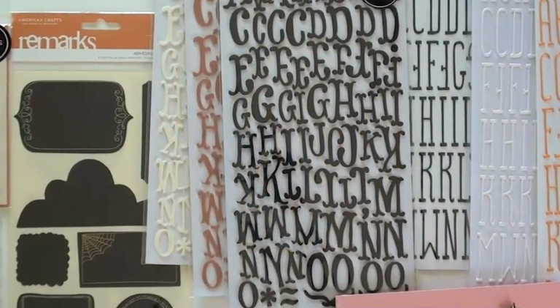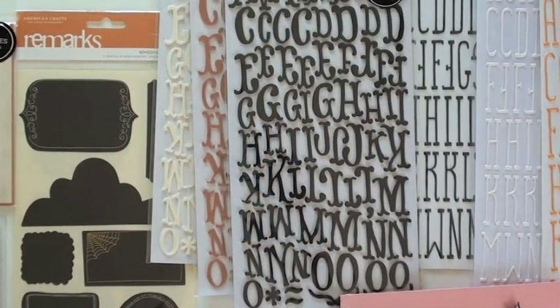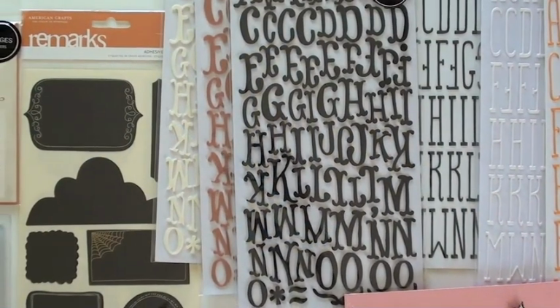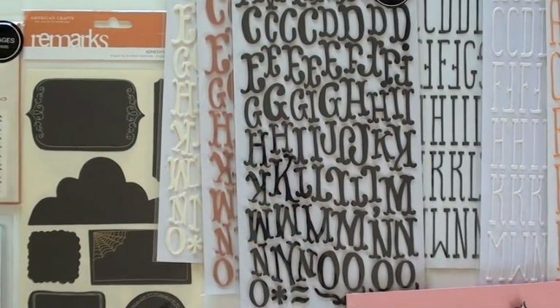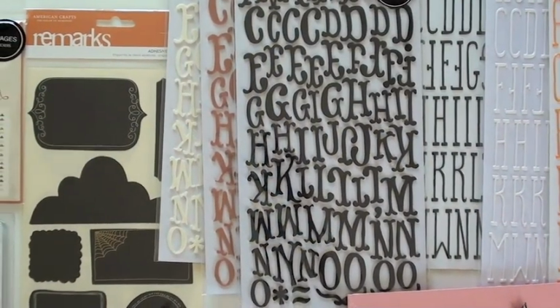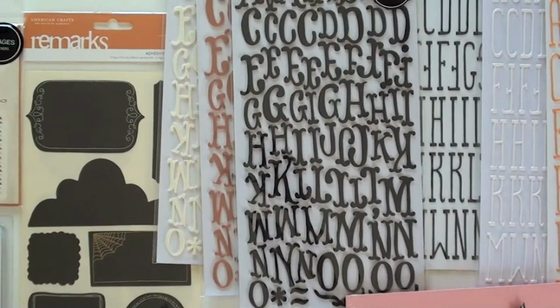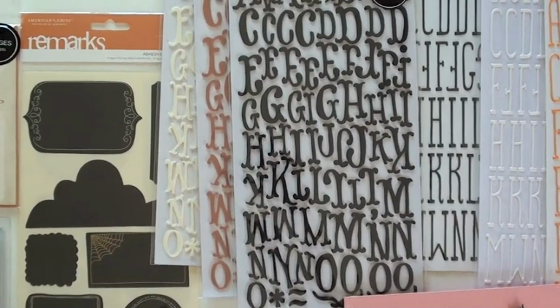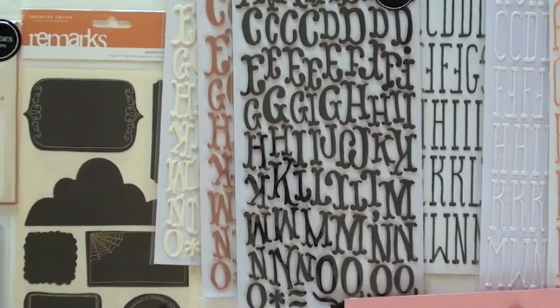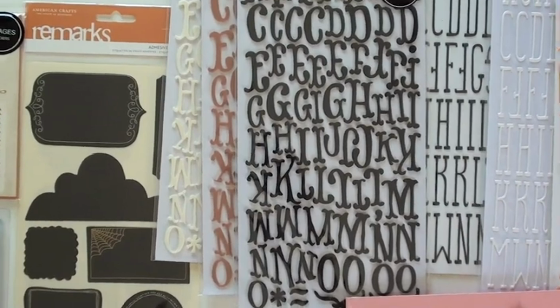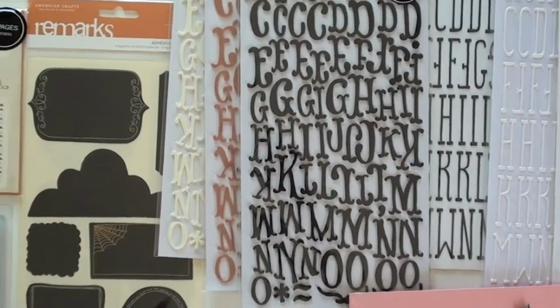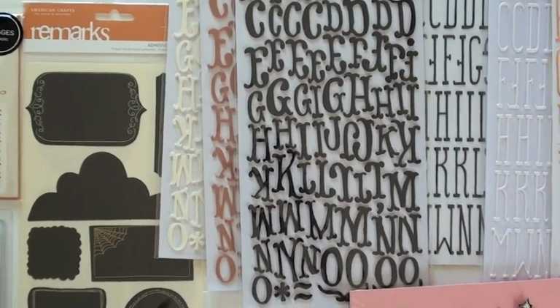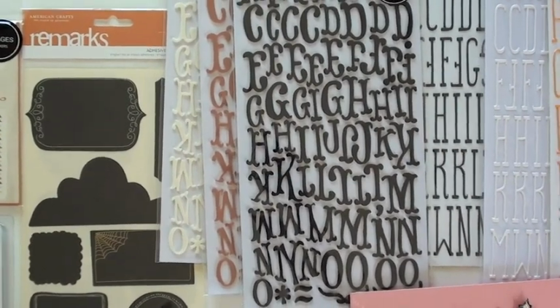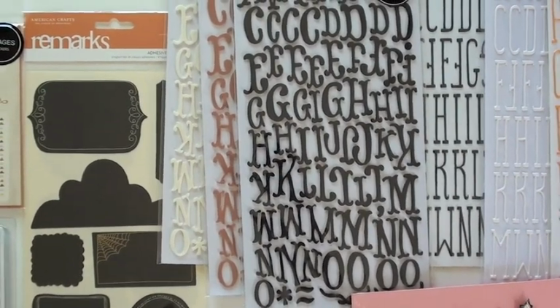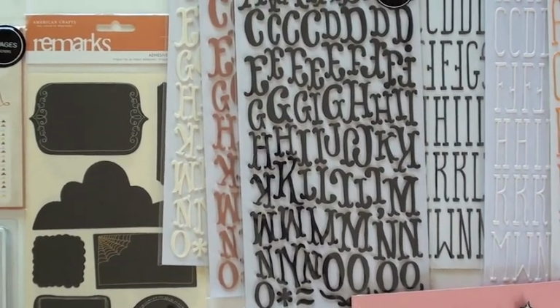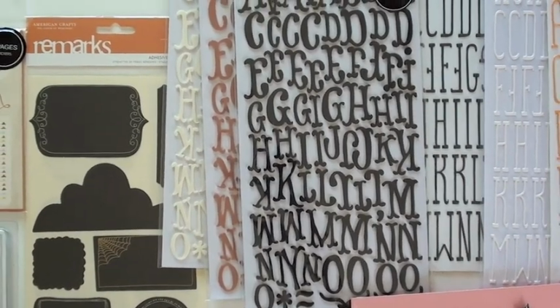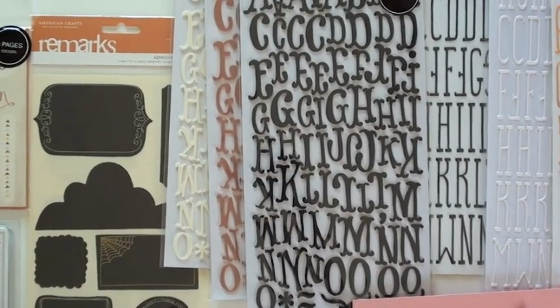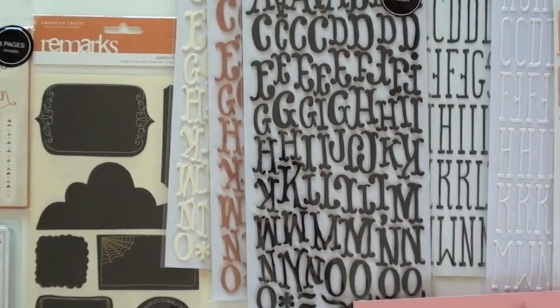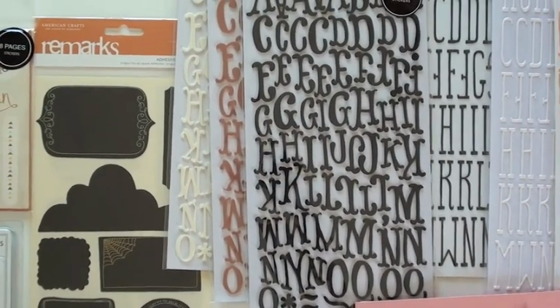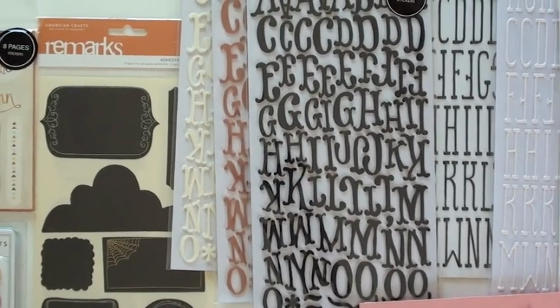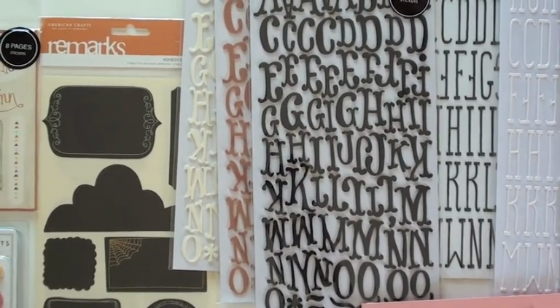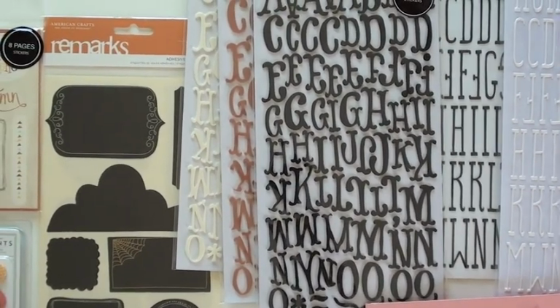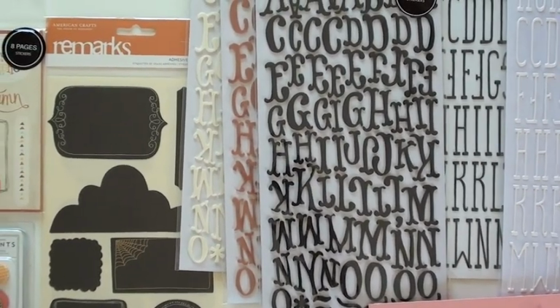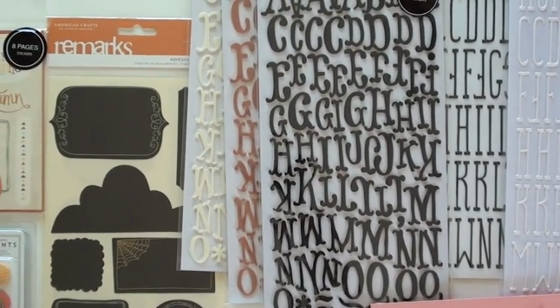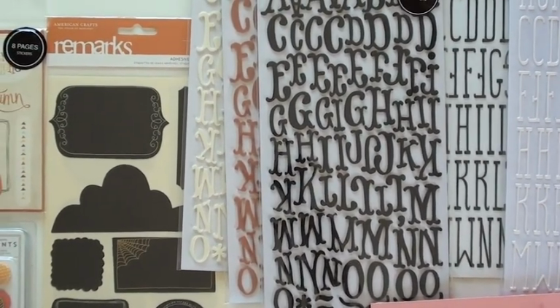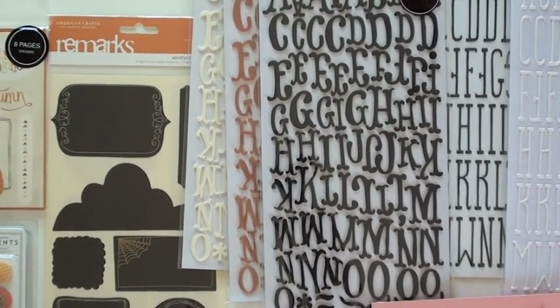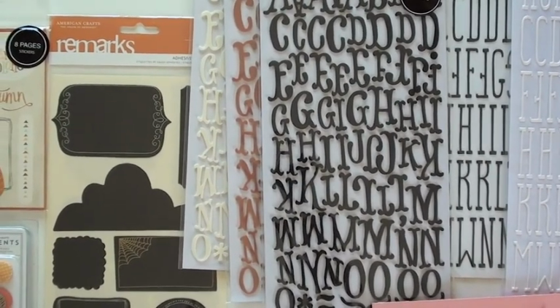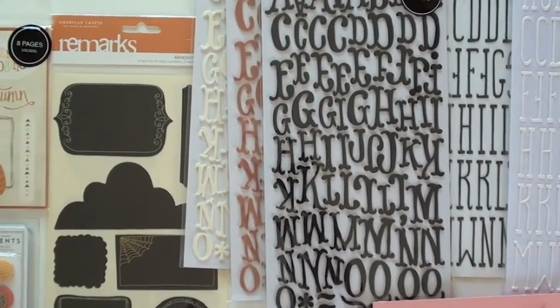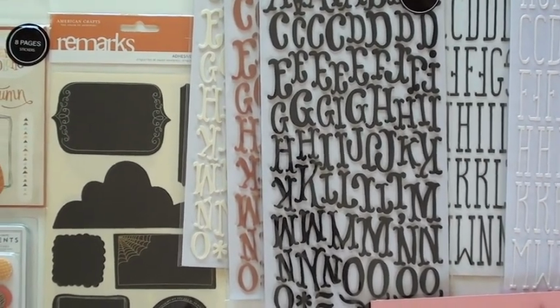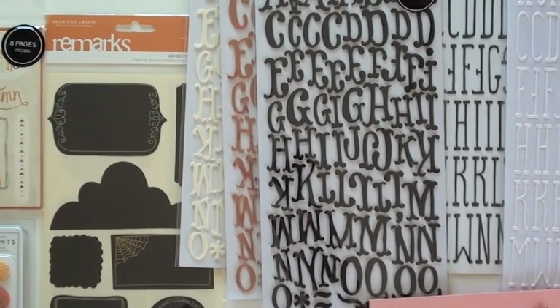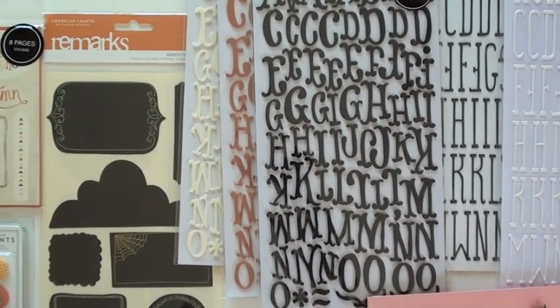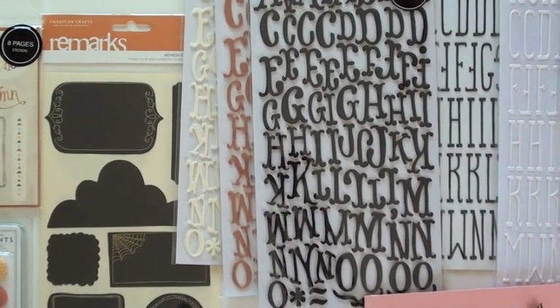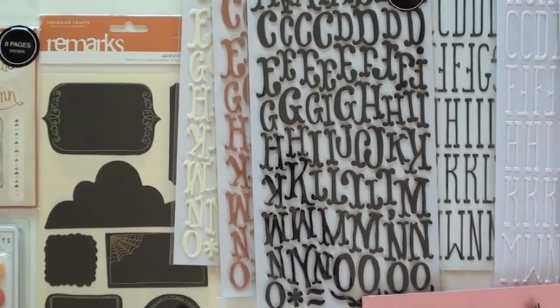It's brand new for fall. It's from American Crafts. It's called the Nightfall Collection. A ton of fun goodies.